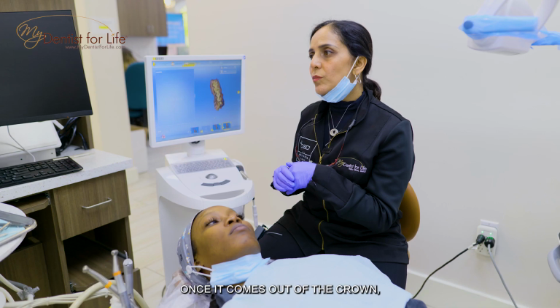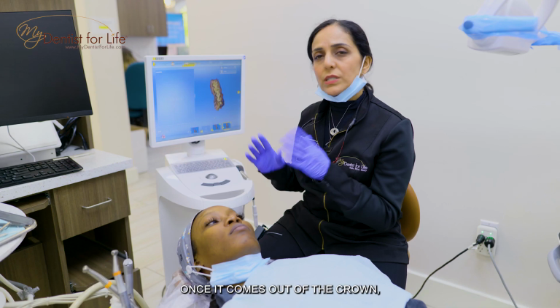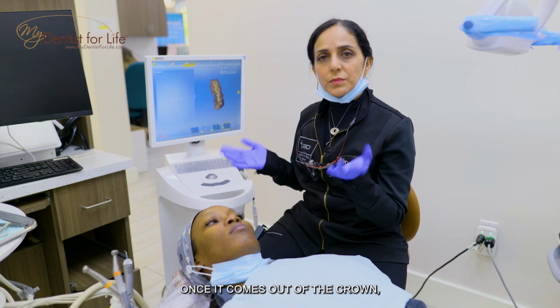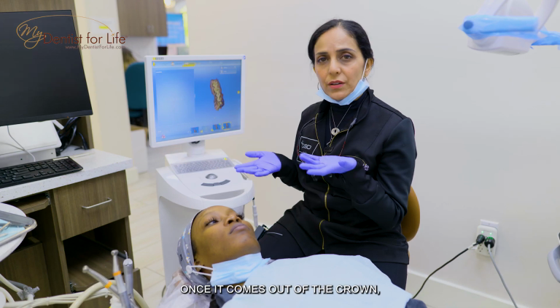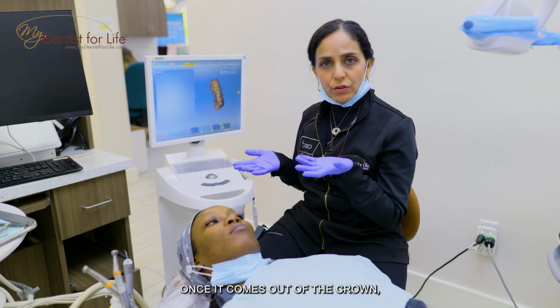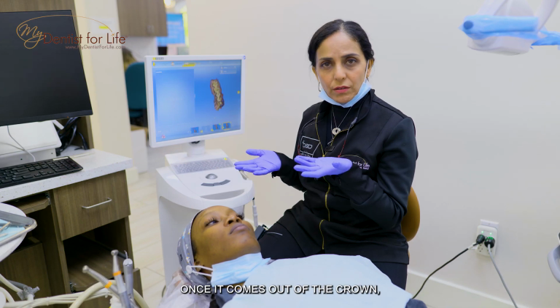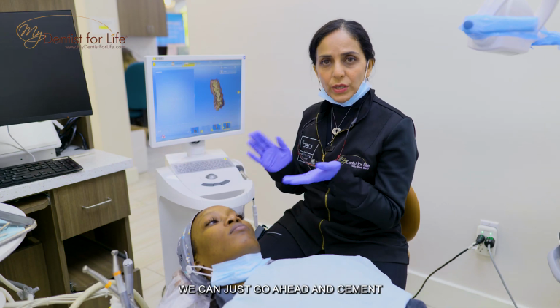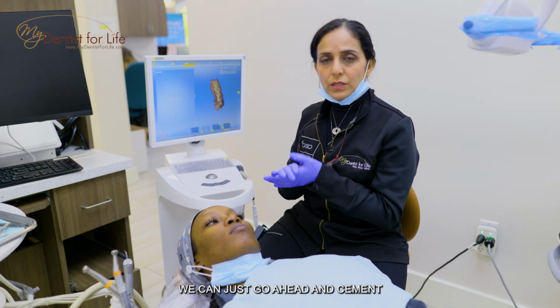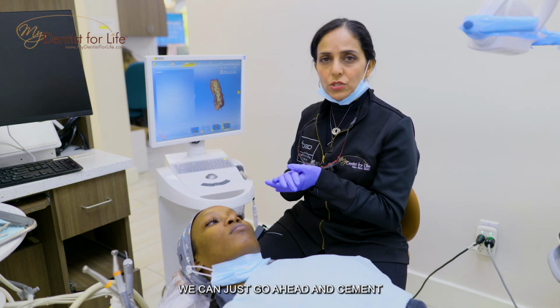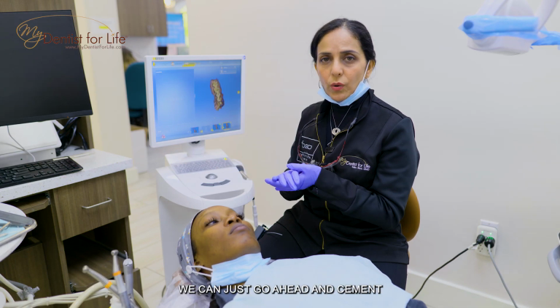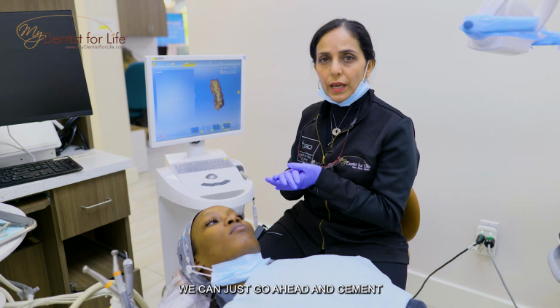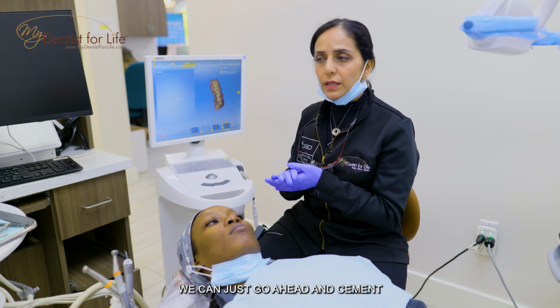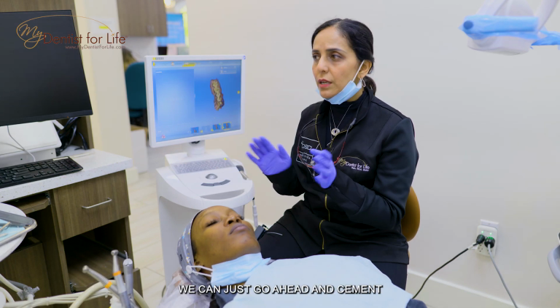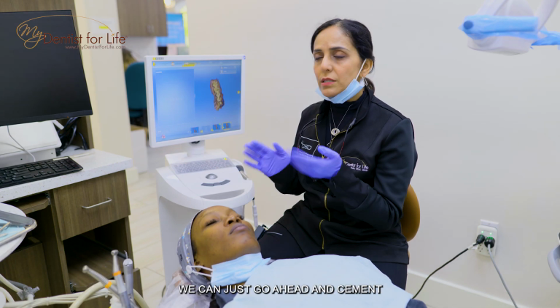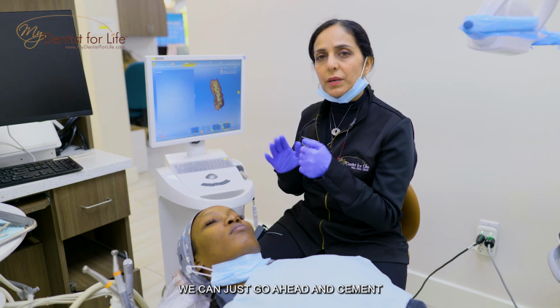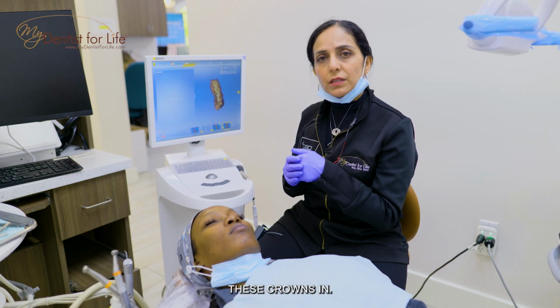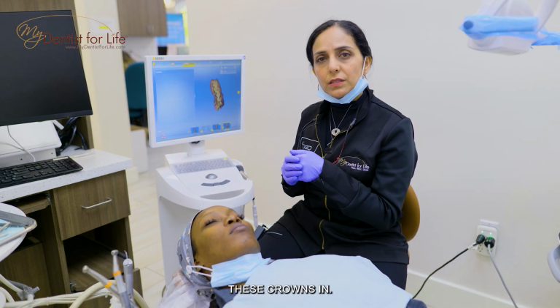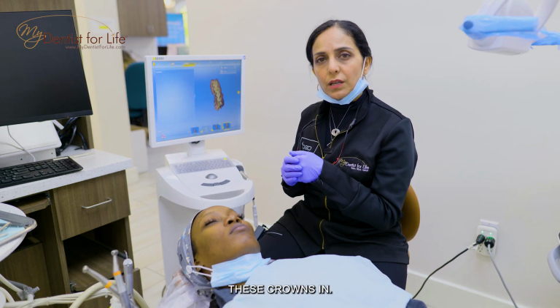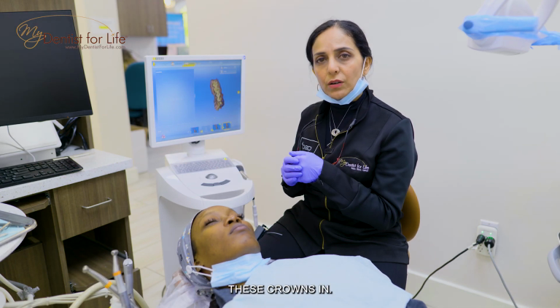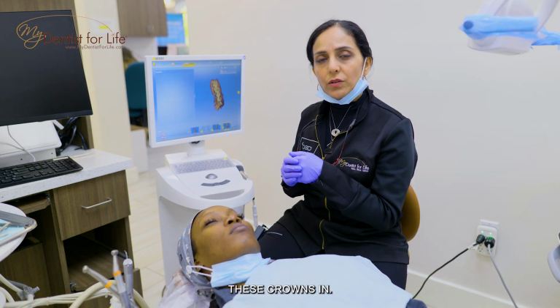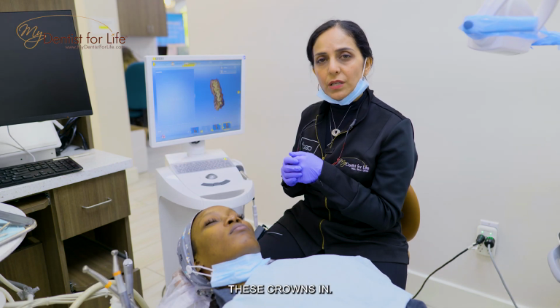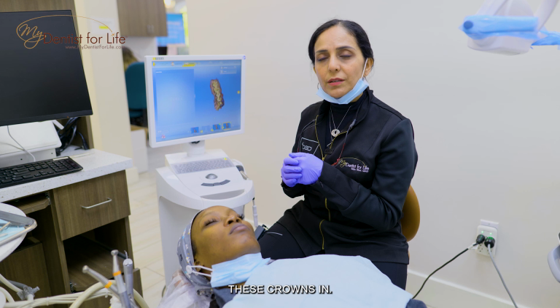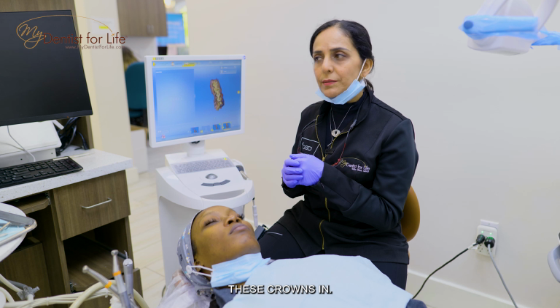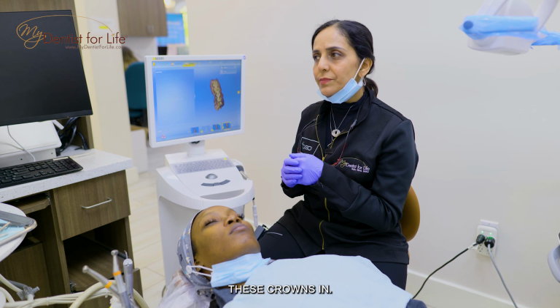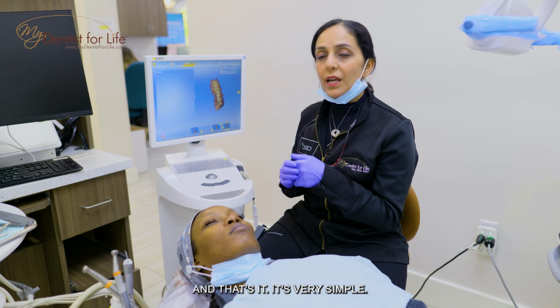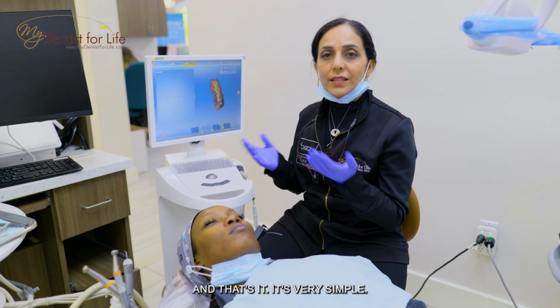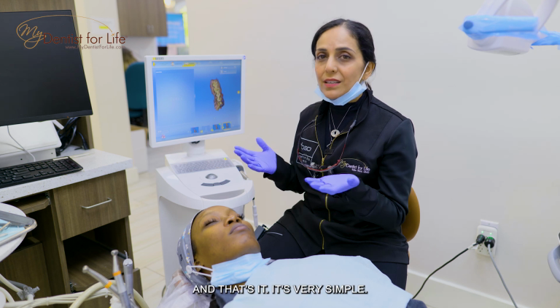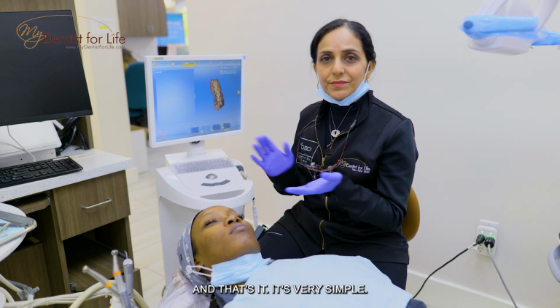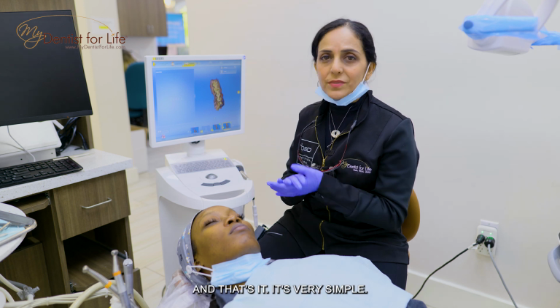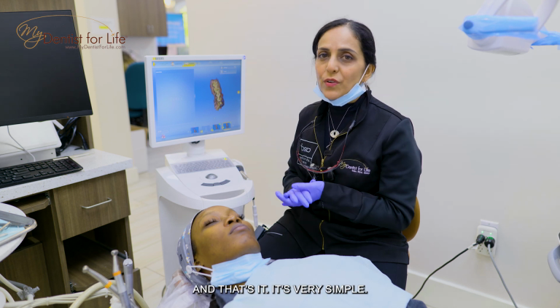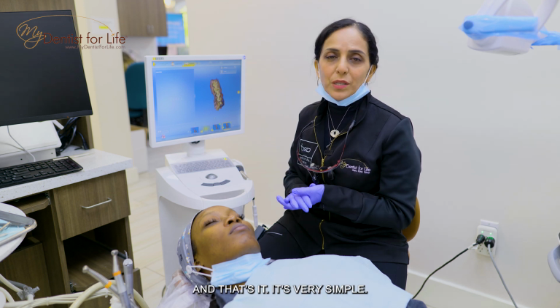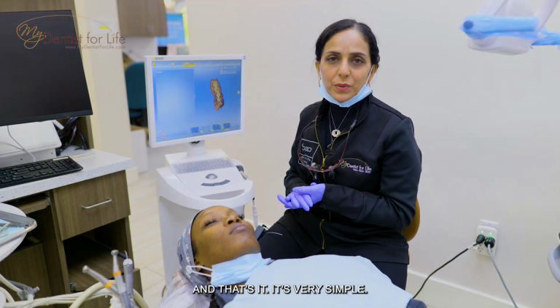Once it comes out of the milling unit we can go ahead and cement these crowns in, and that's it. It's very simple.